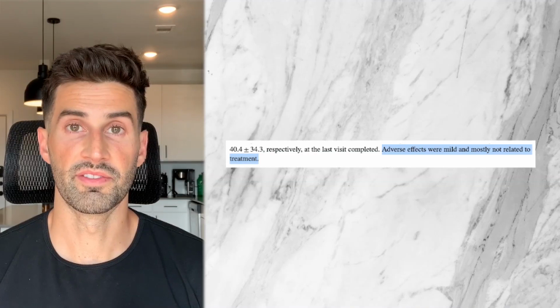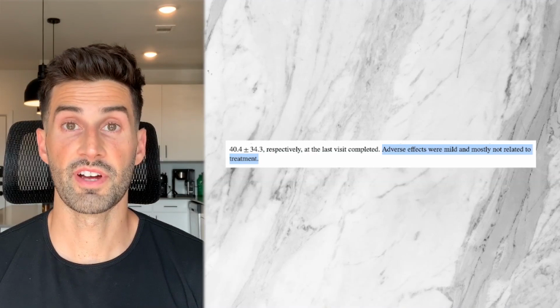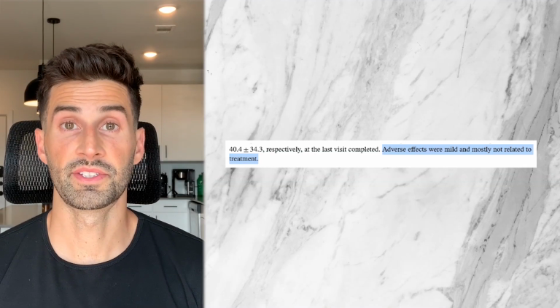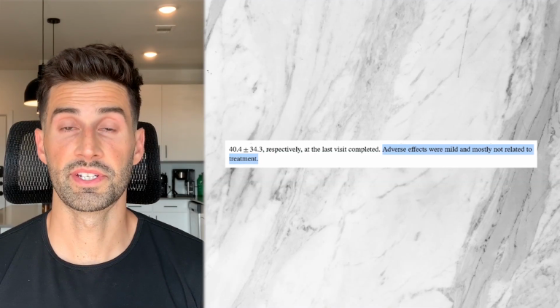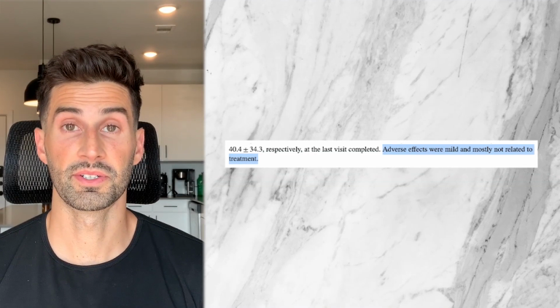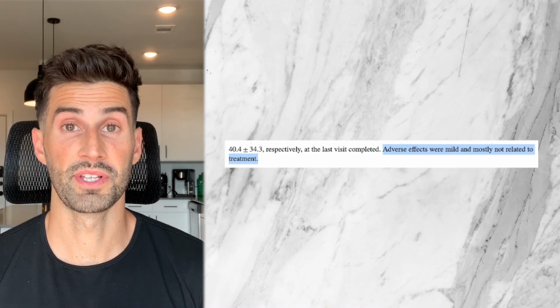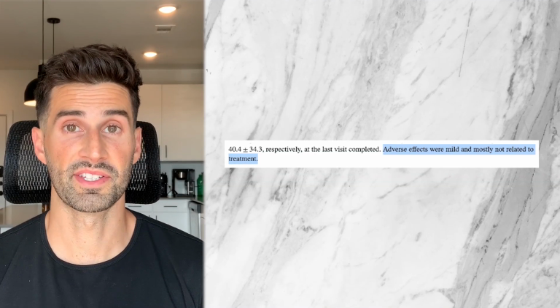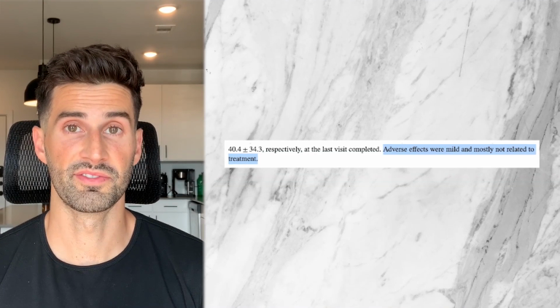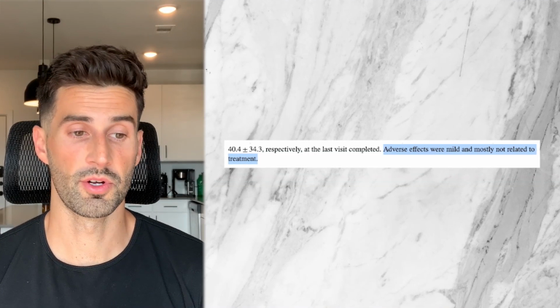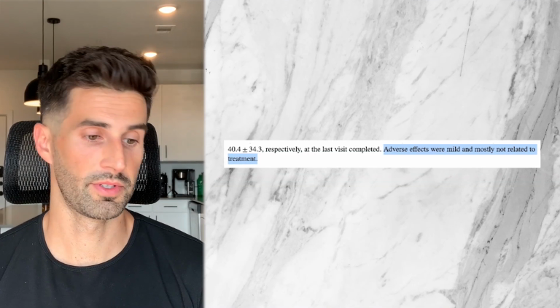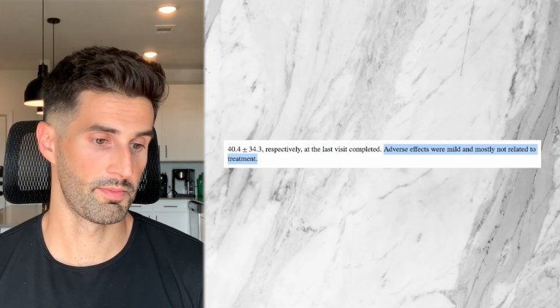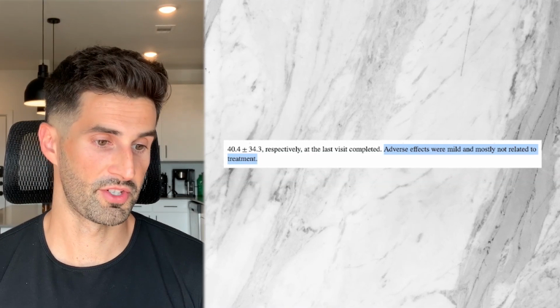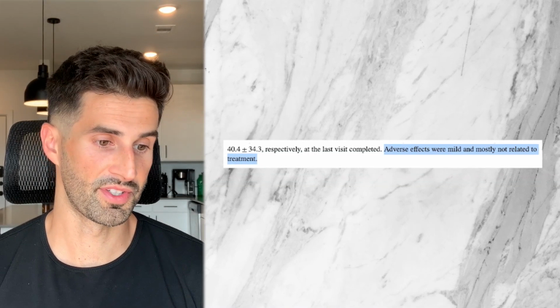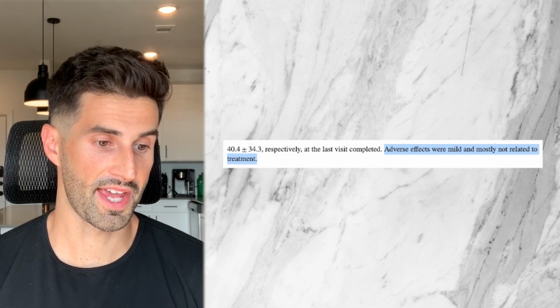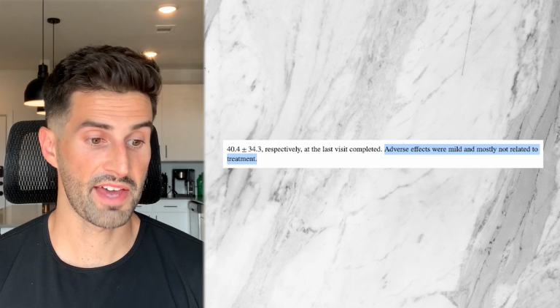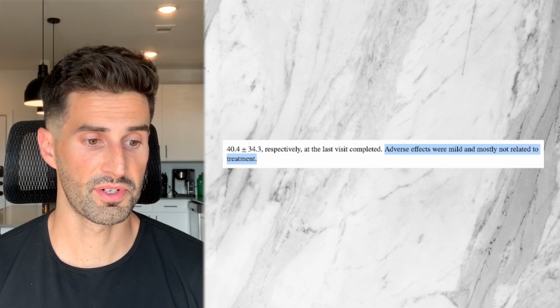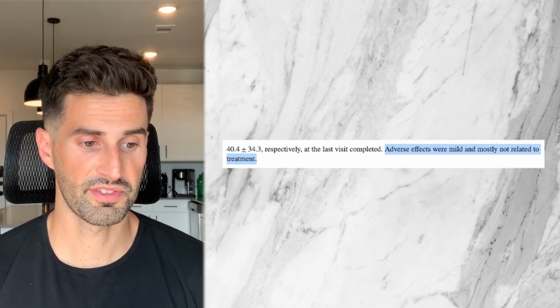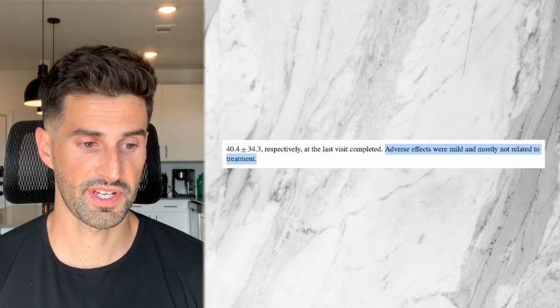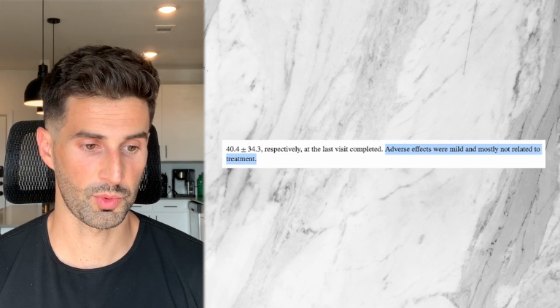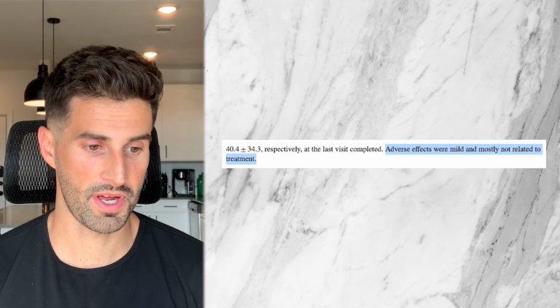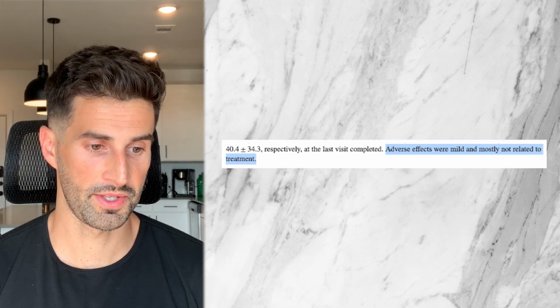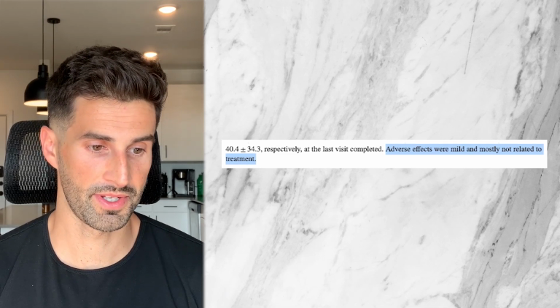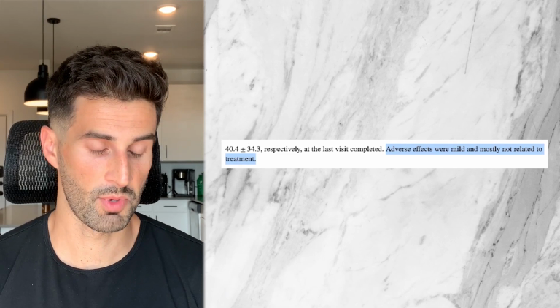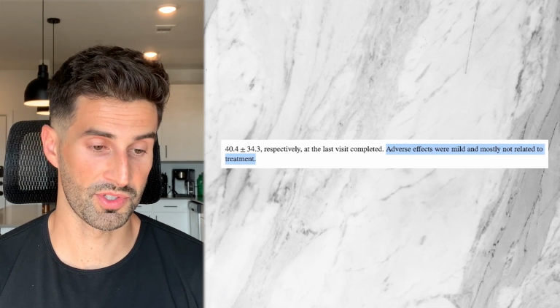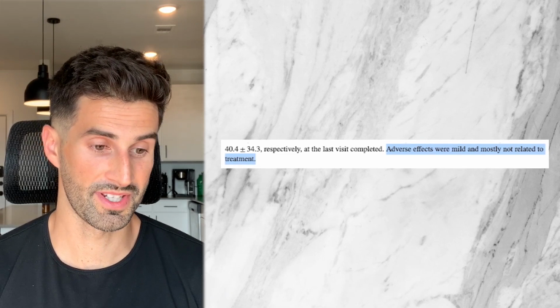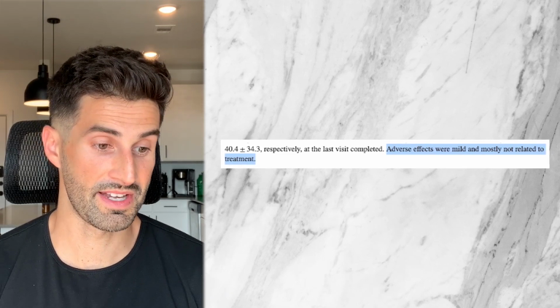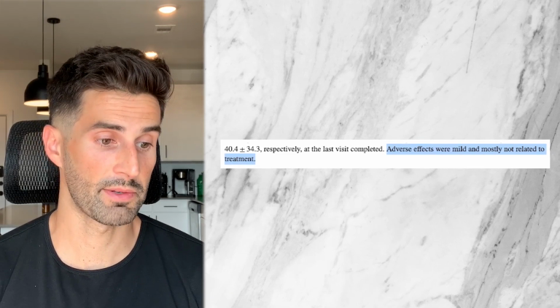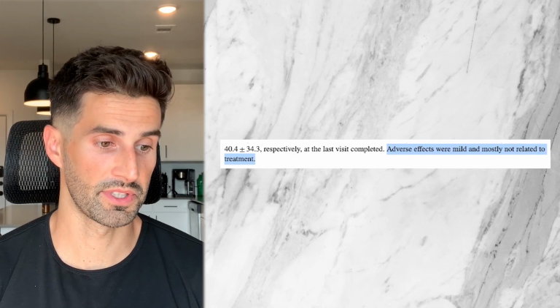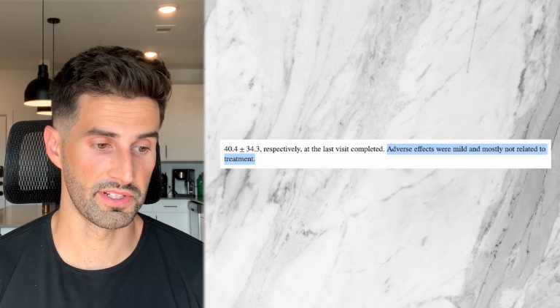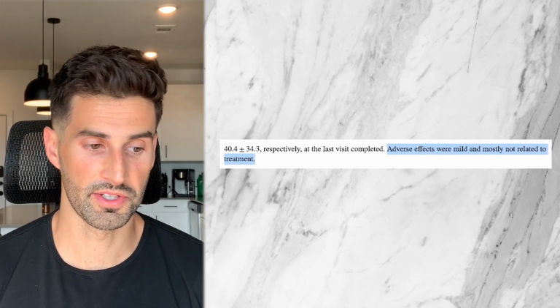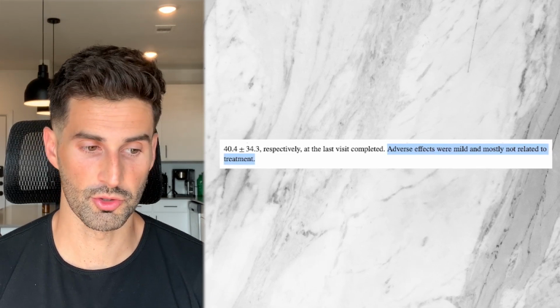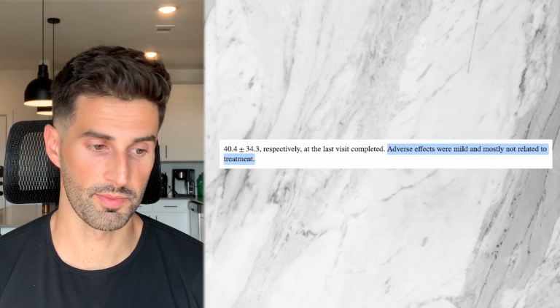And lastly of note, adverse effects were mild and mostly not related to treatment.